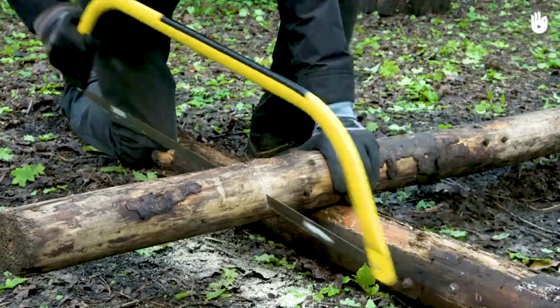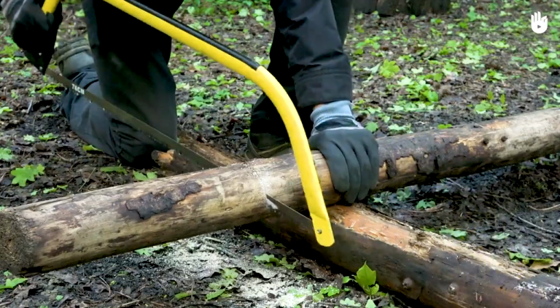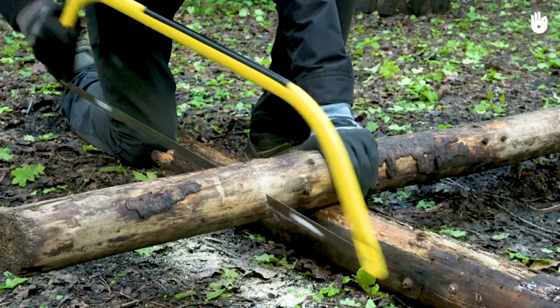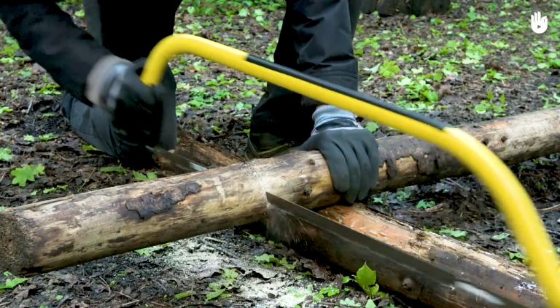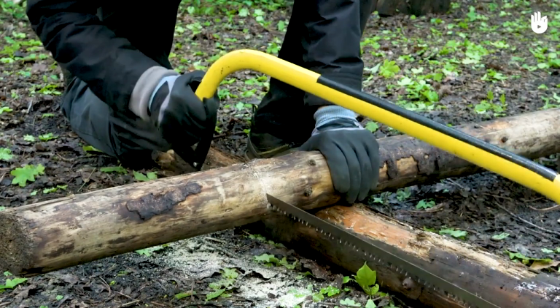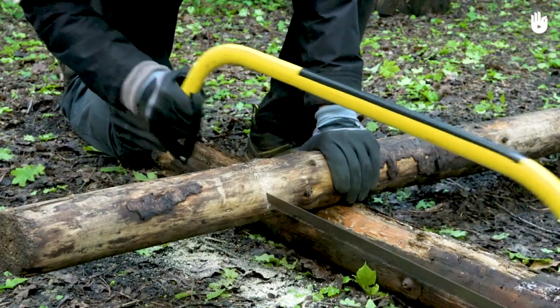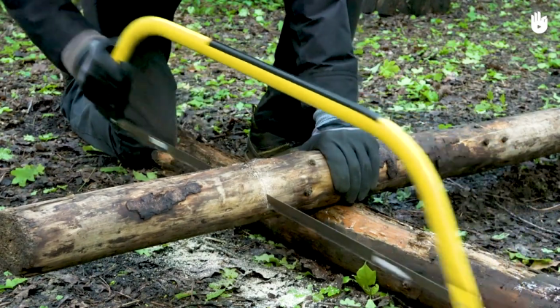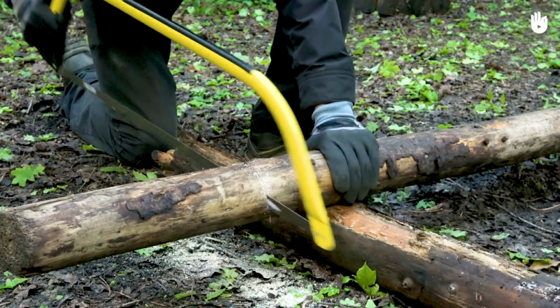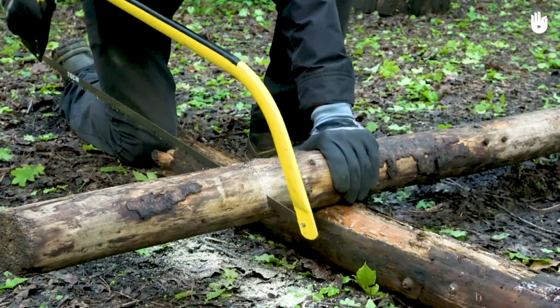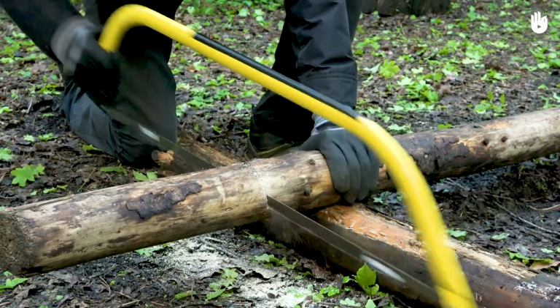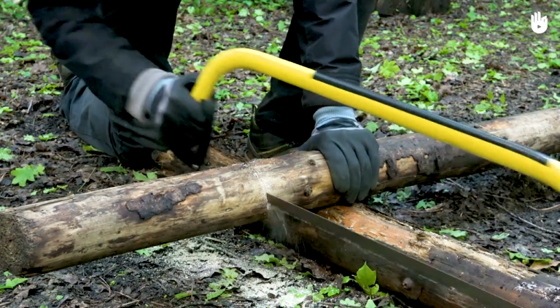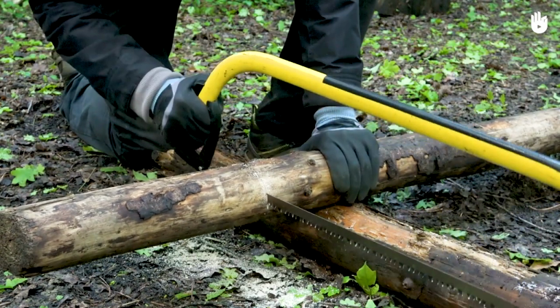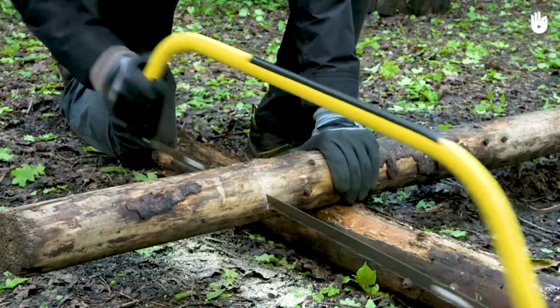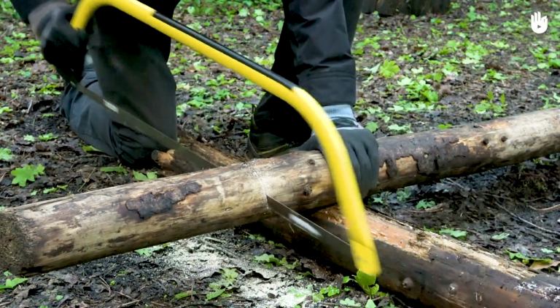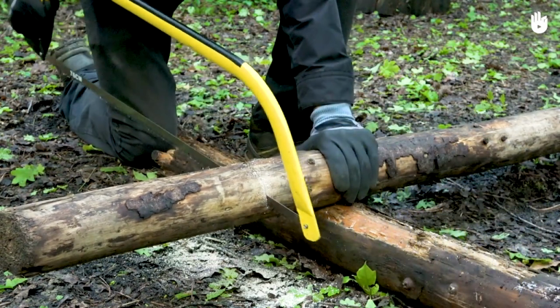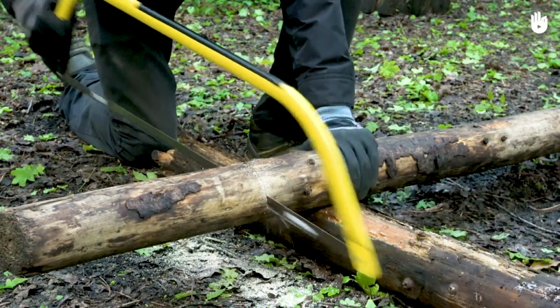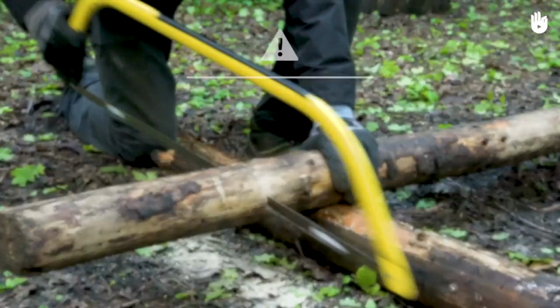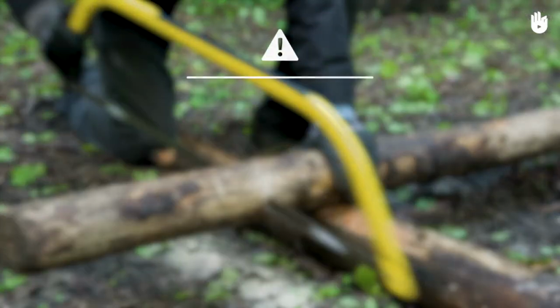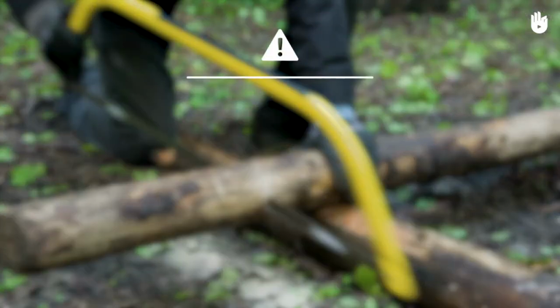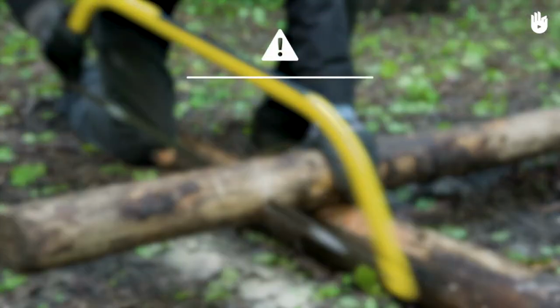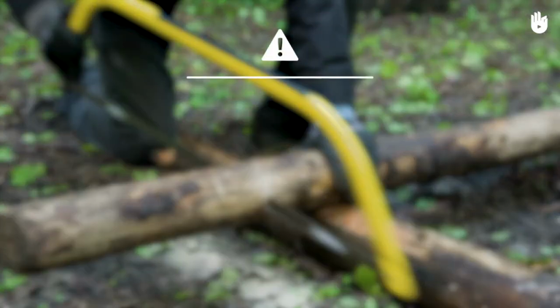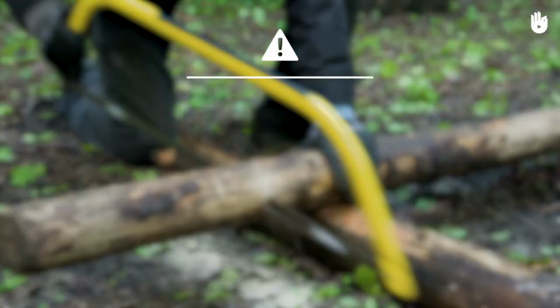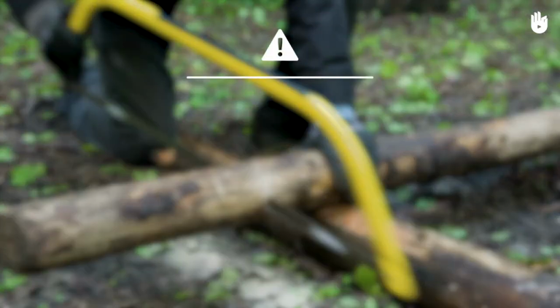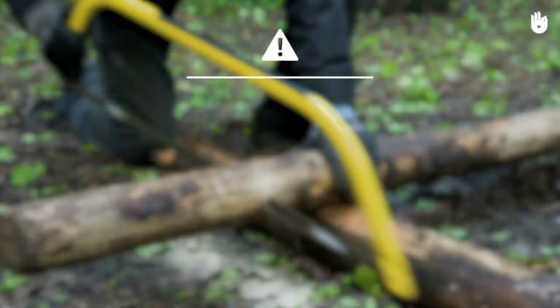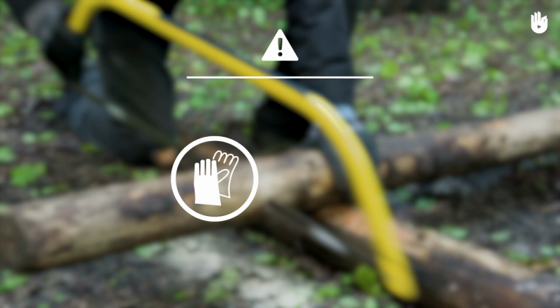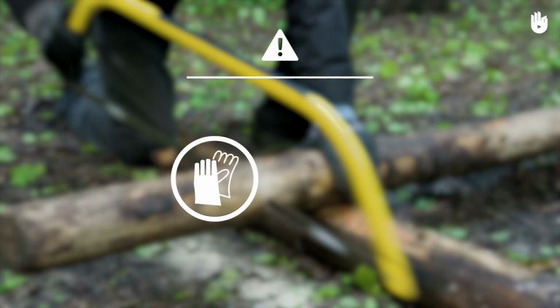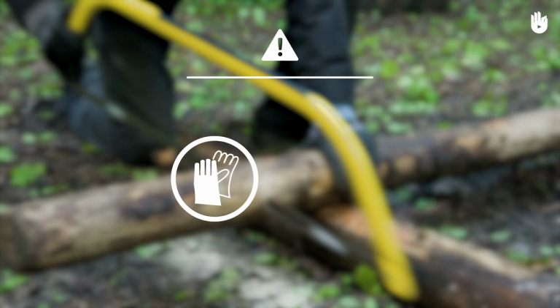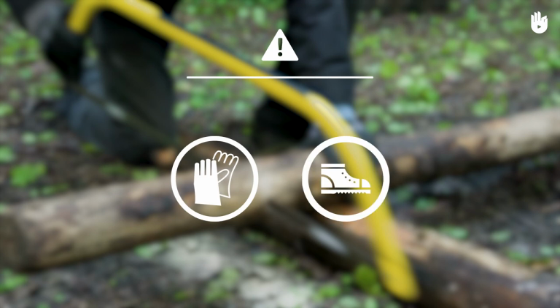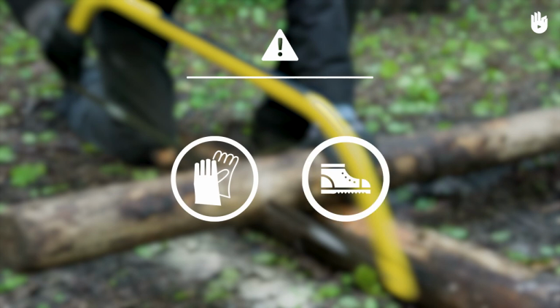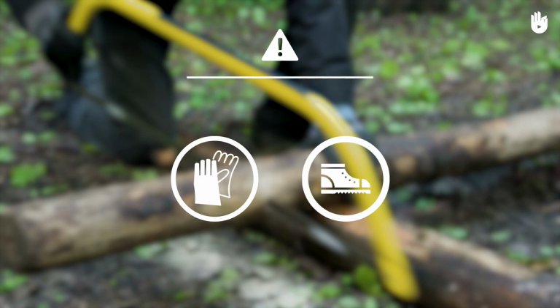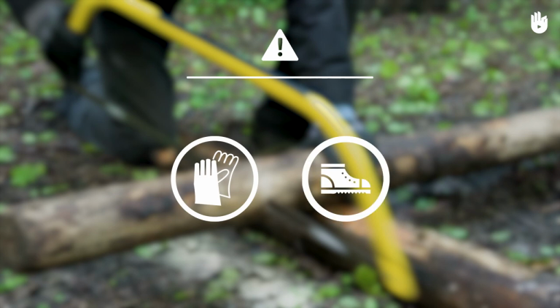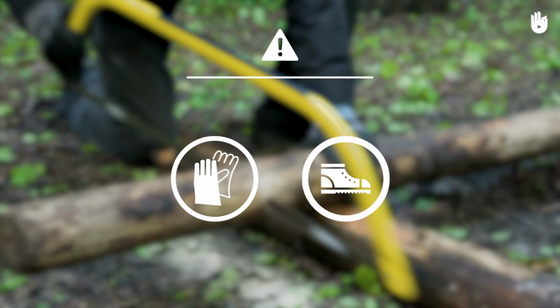In this video we will learn how to cut wood with a saw. Caution: for this activity you will need protective gloves and closed footwear.